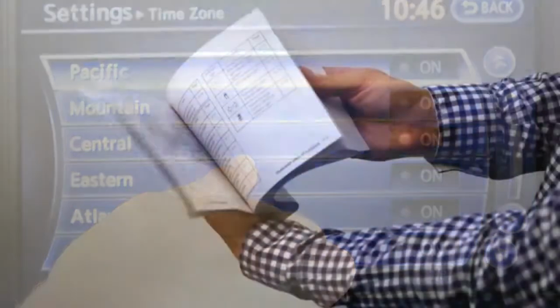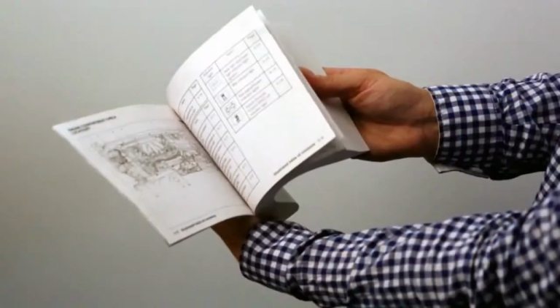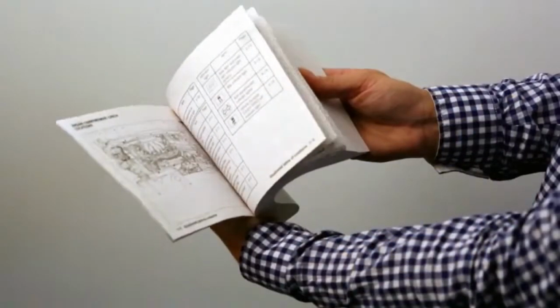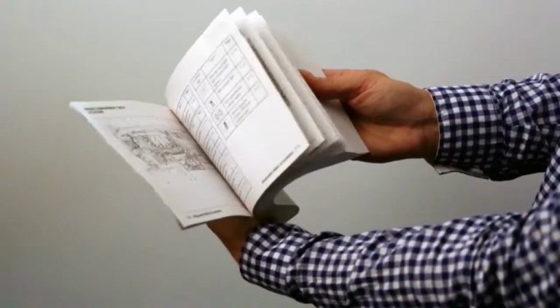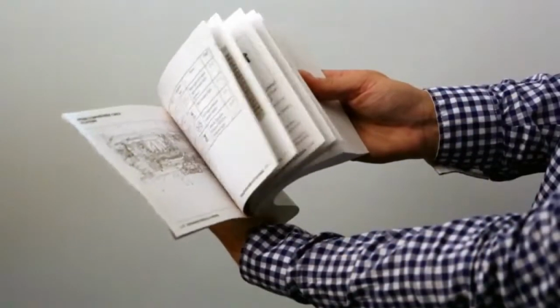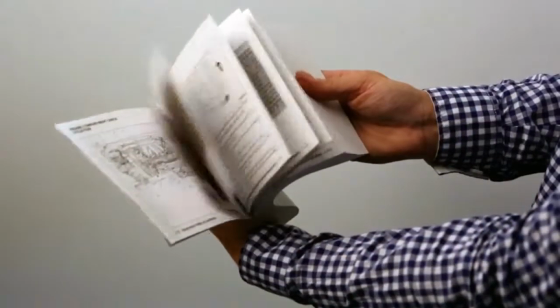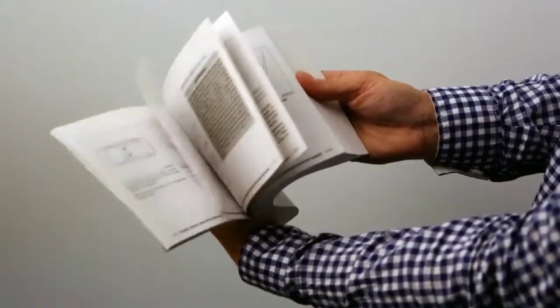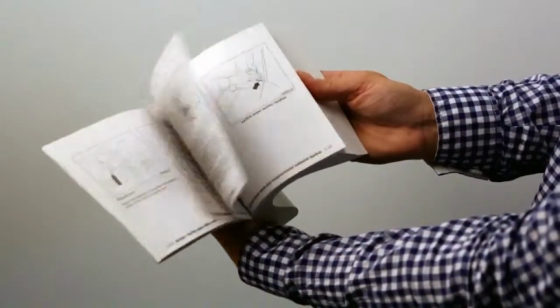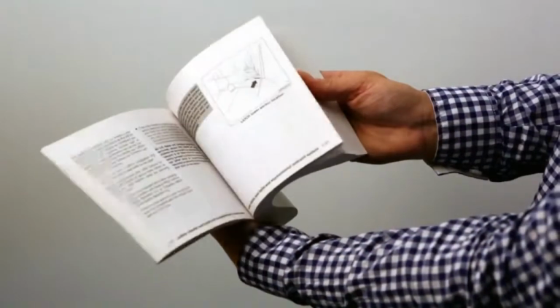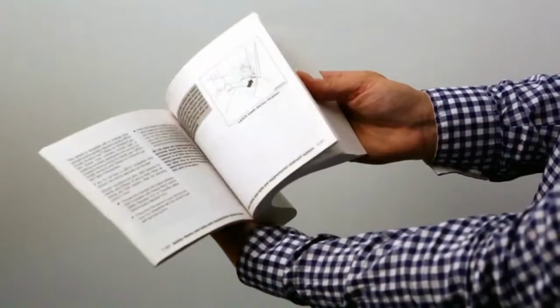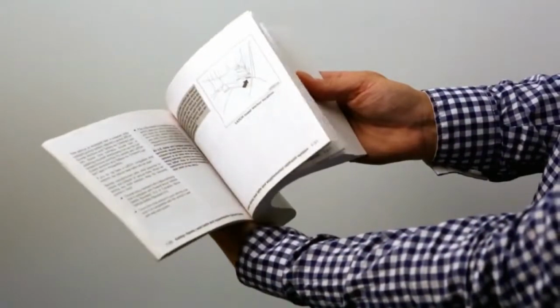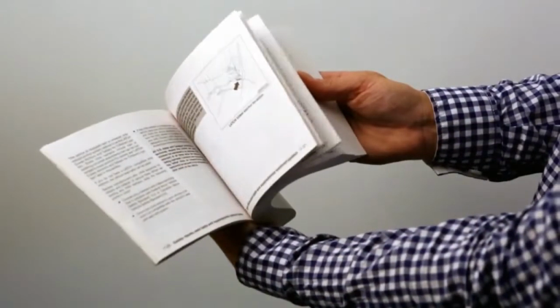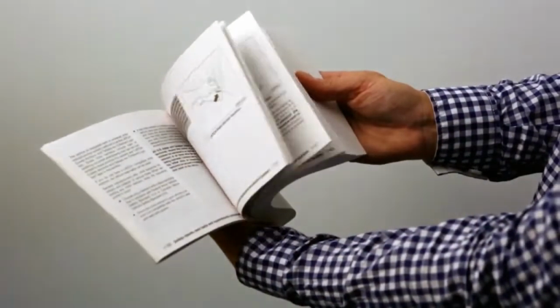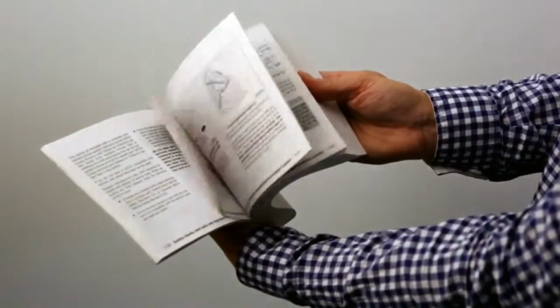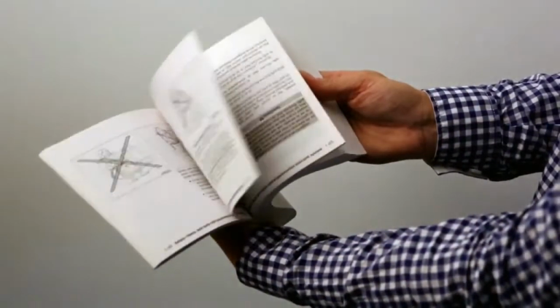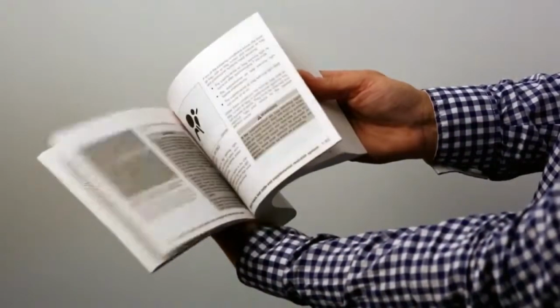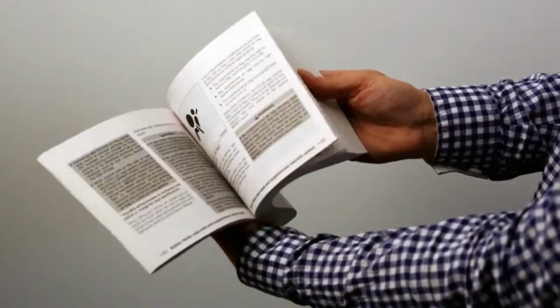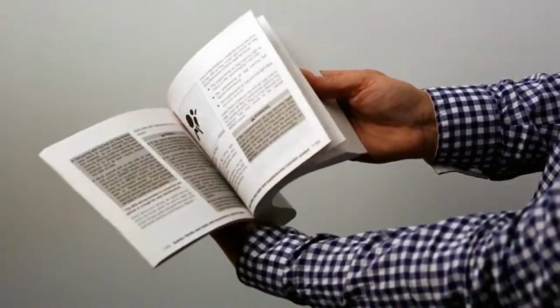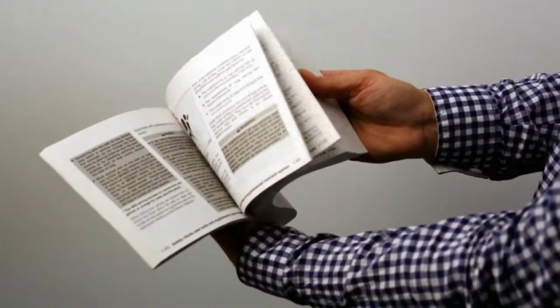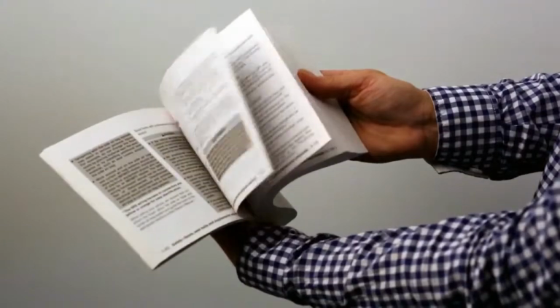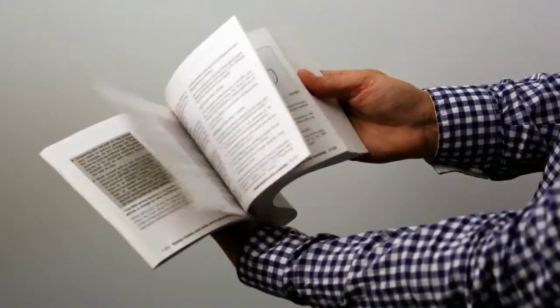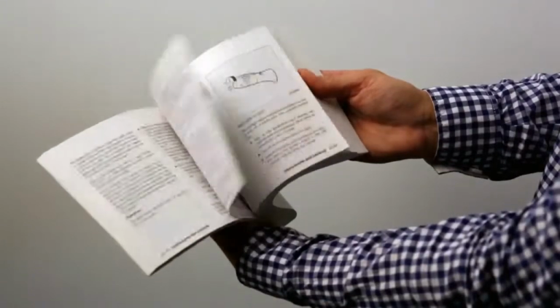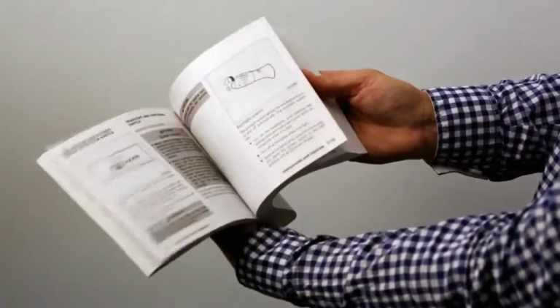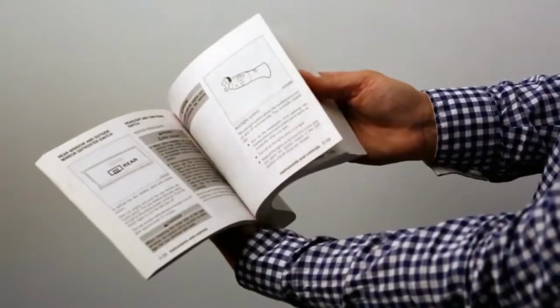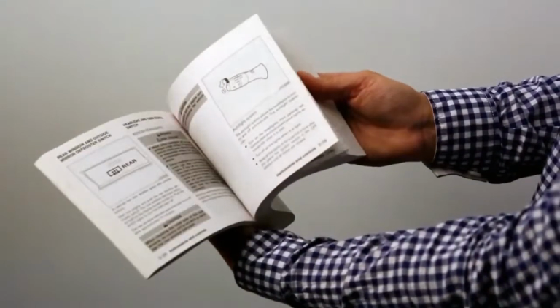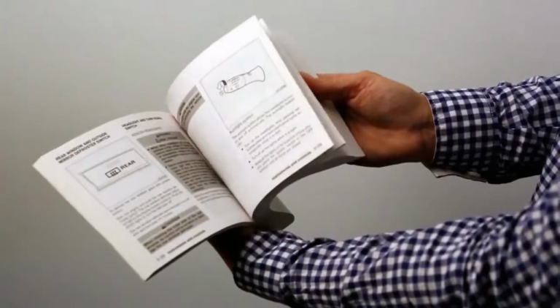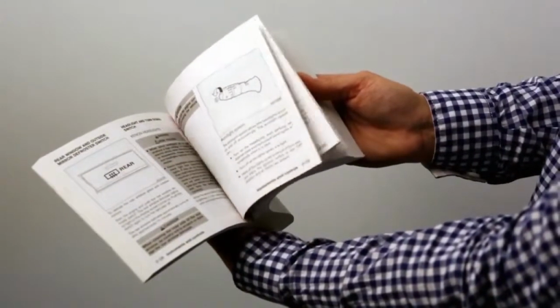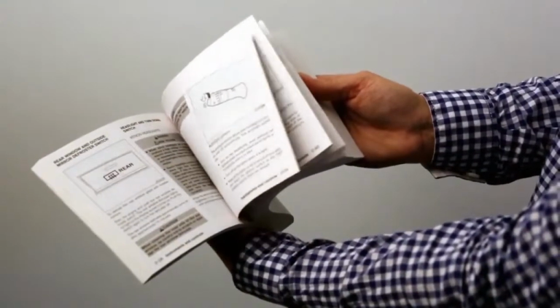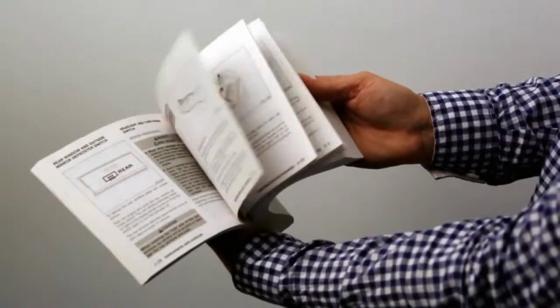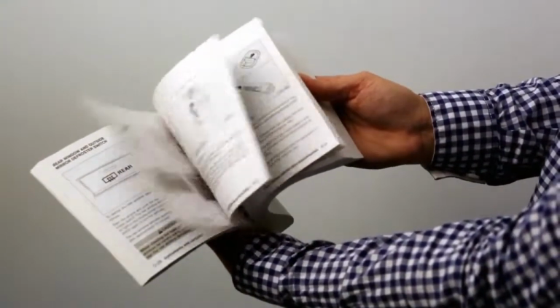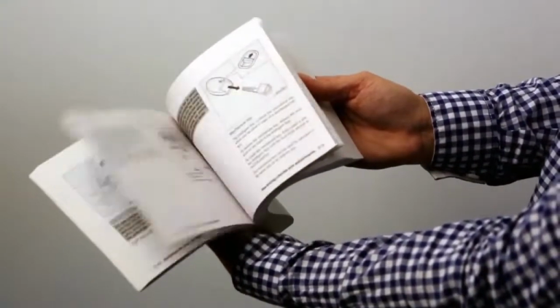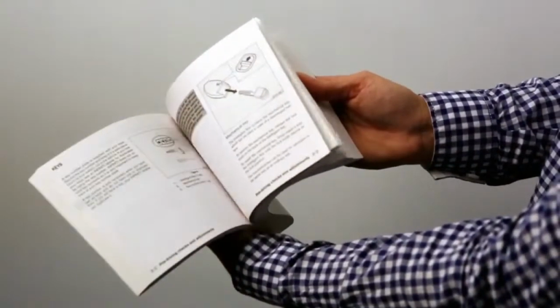For information on setting the clock for vehicles without a navigation system, see your Owner's Manual.